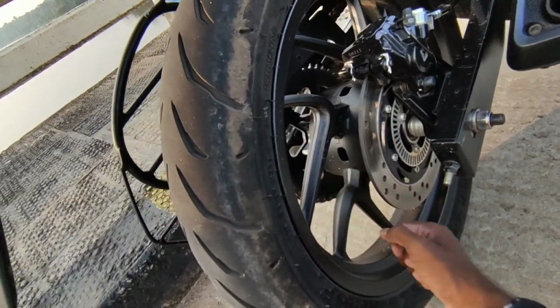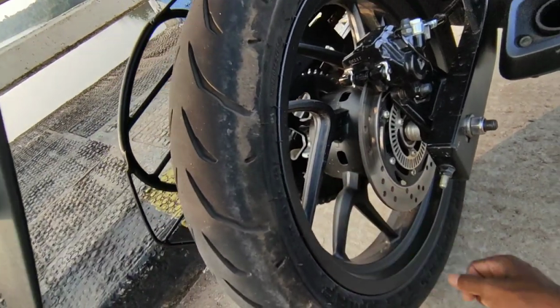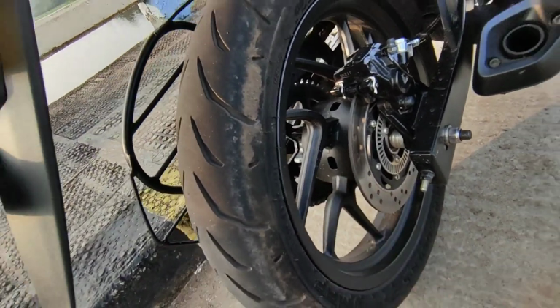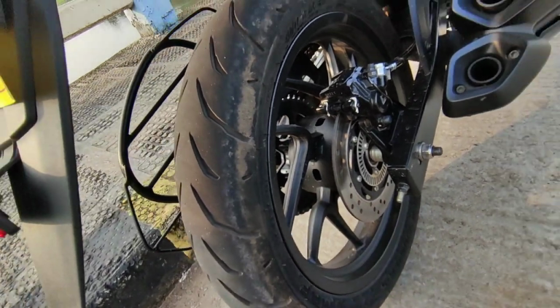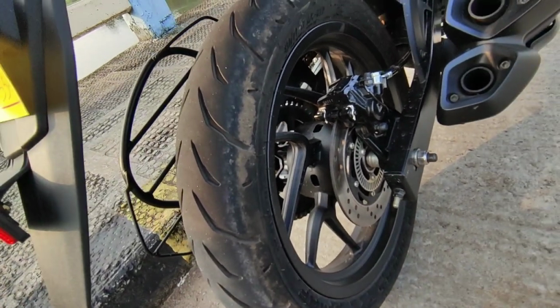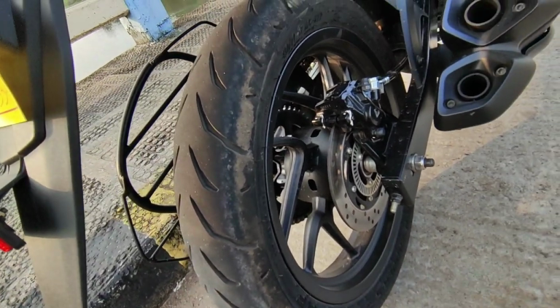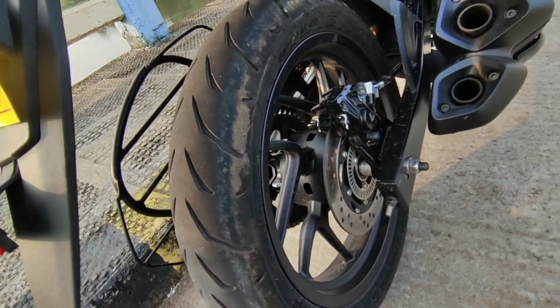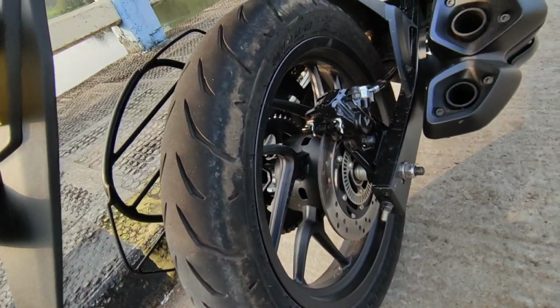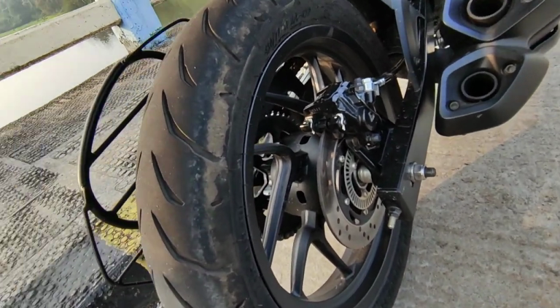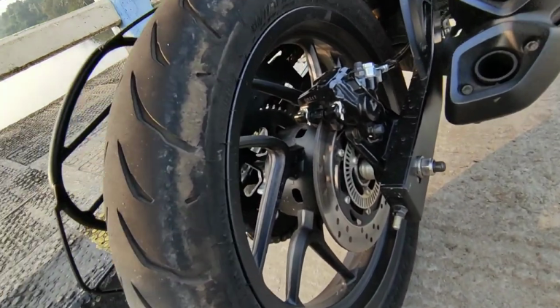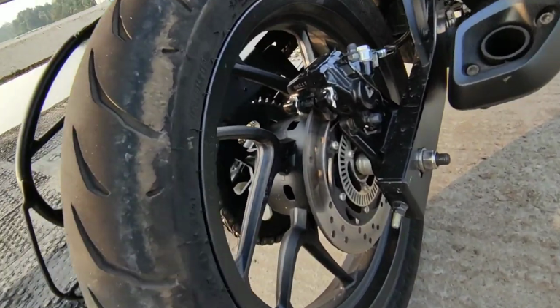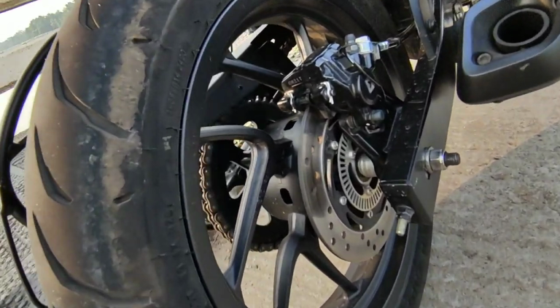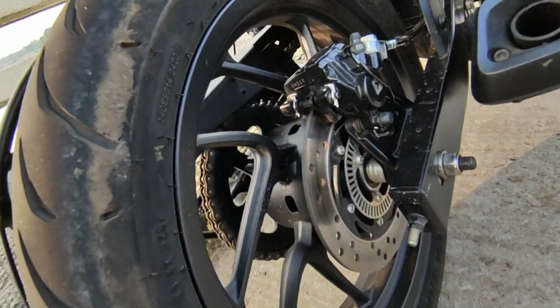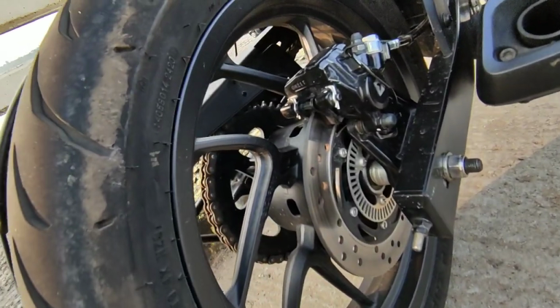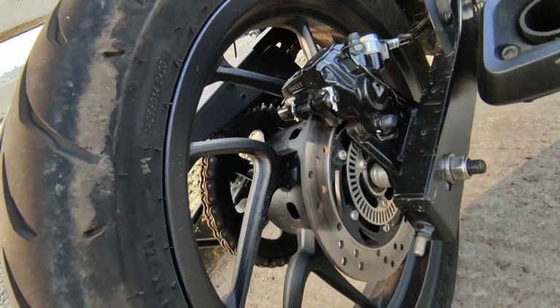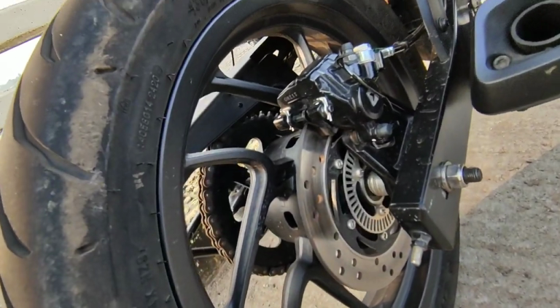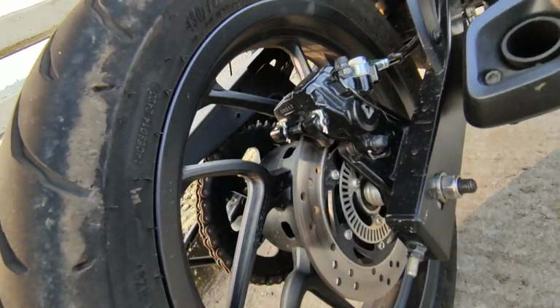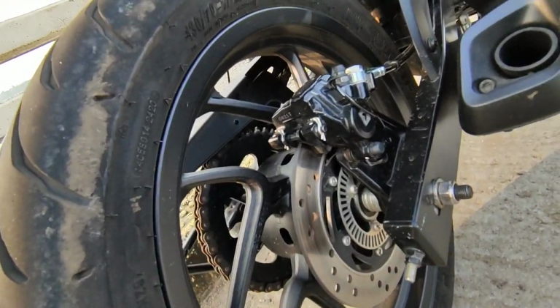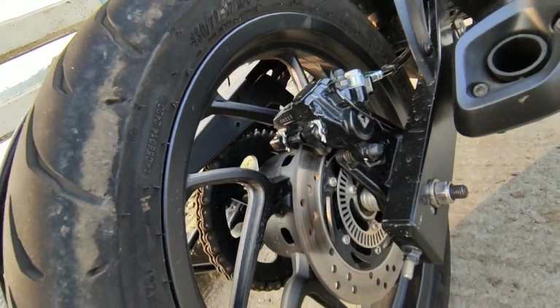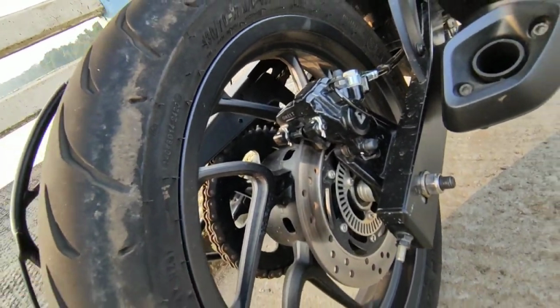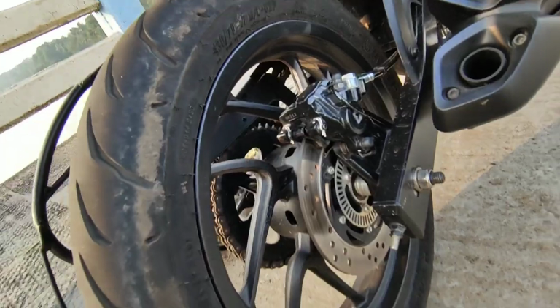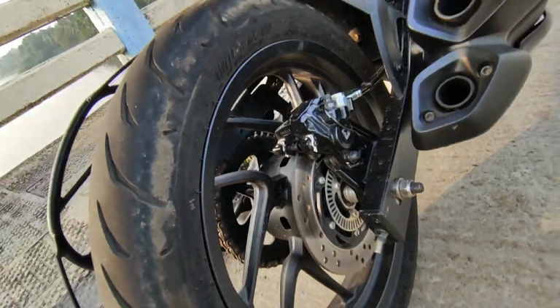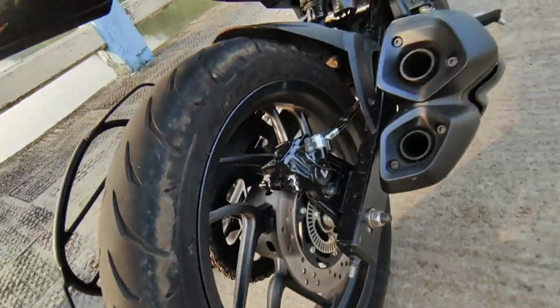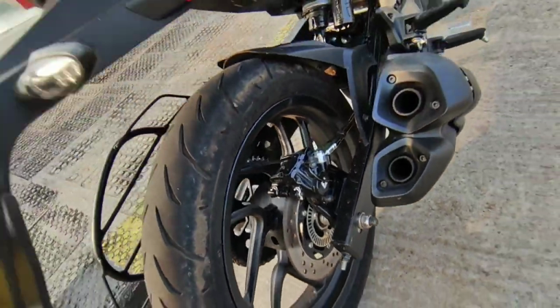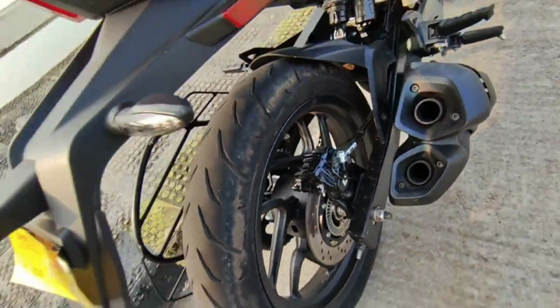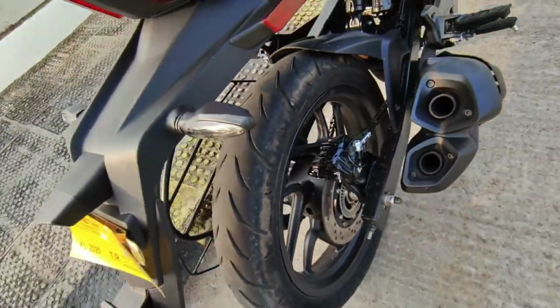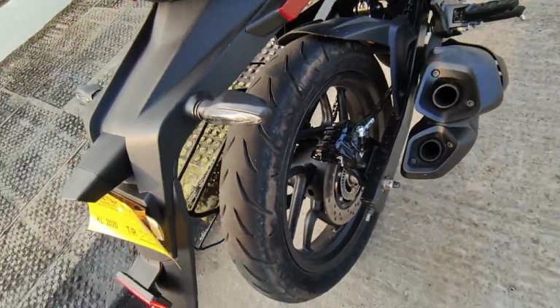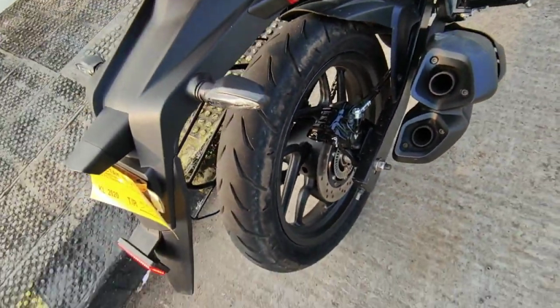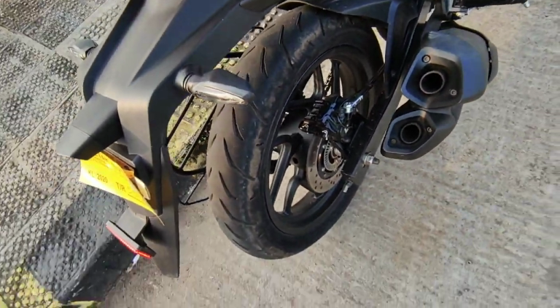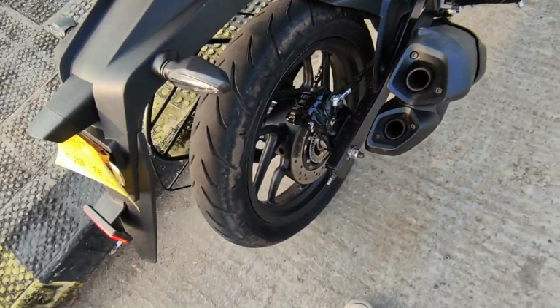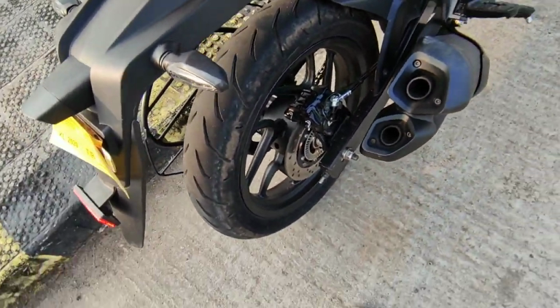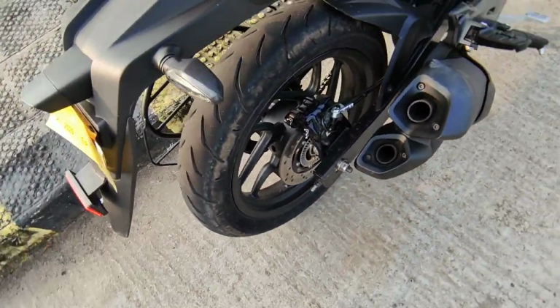Dual channel ABS. Bike level: 230mm rear disc and 300mm front disc.